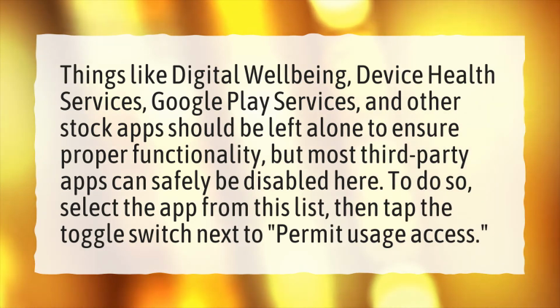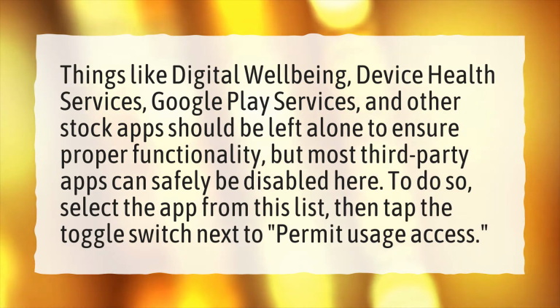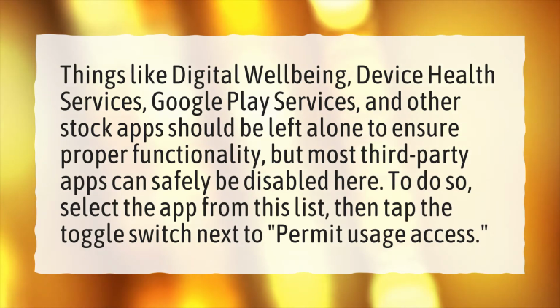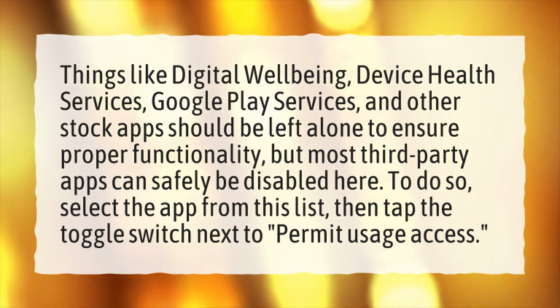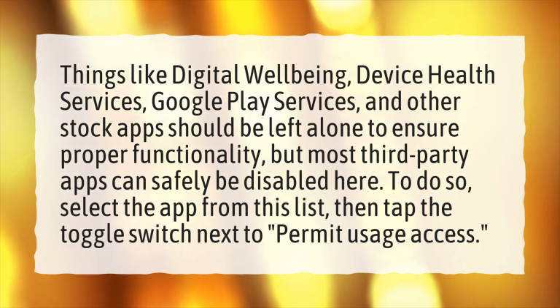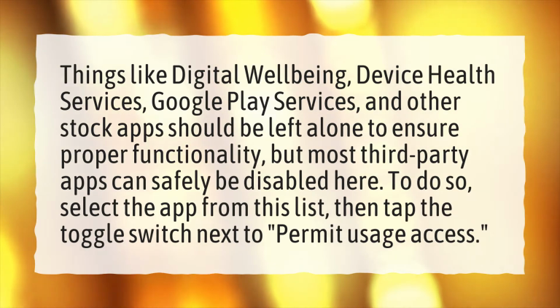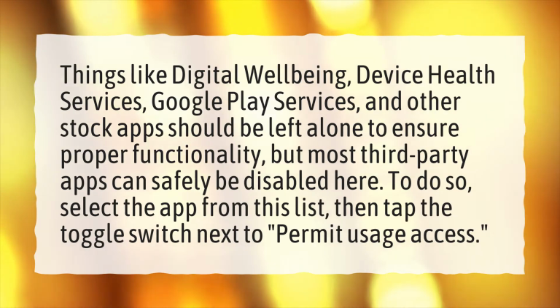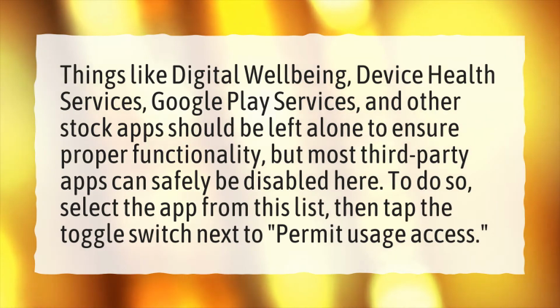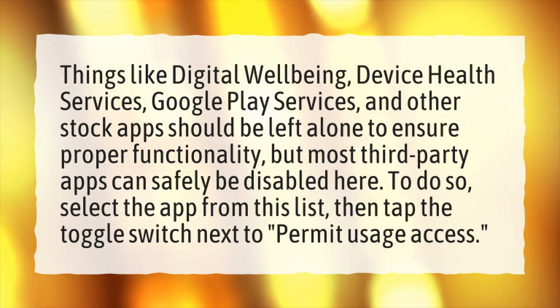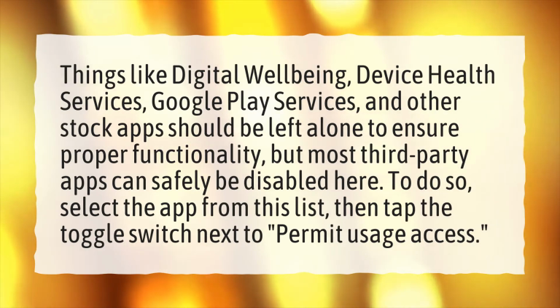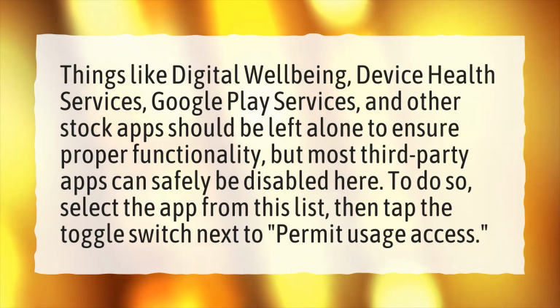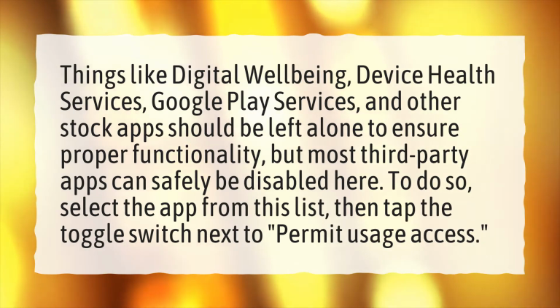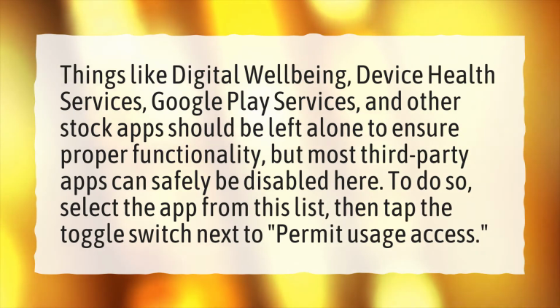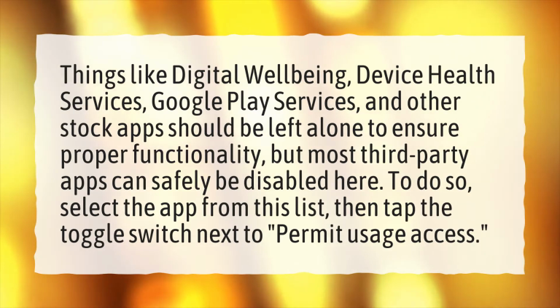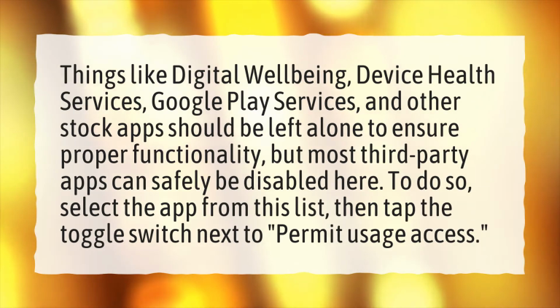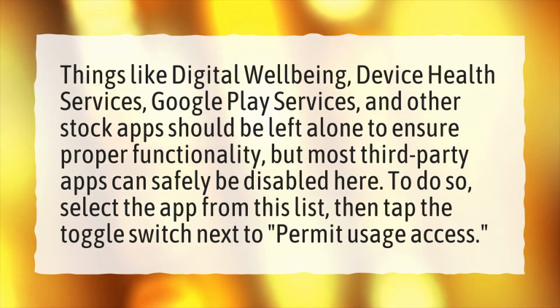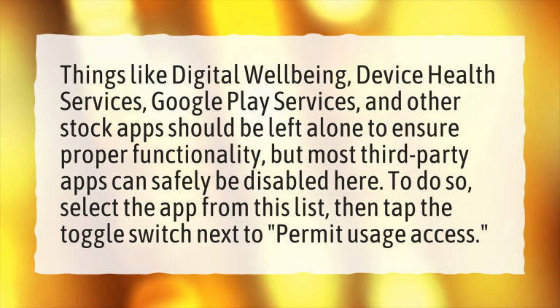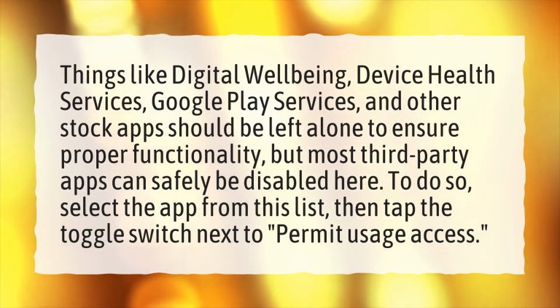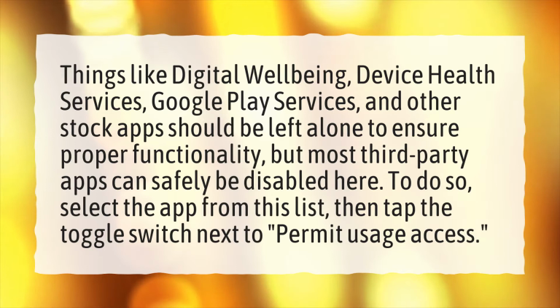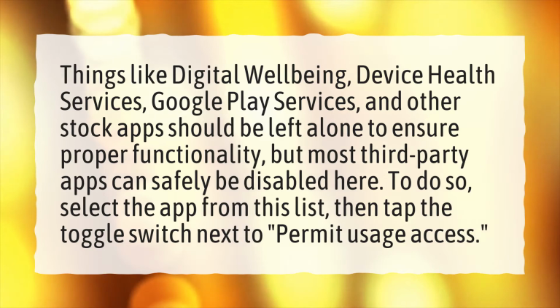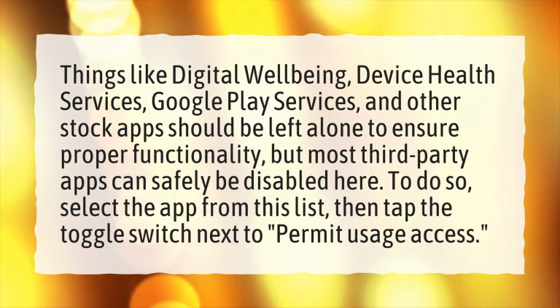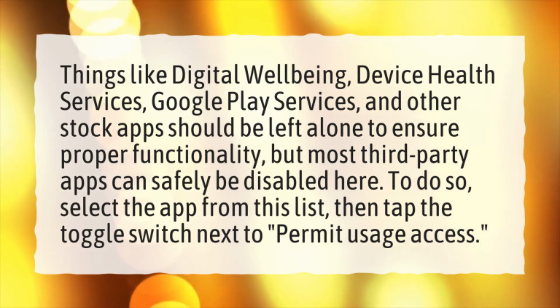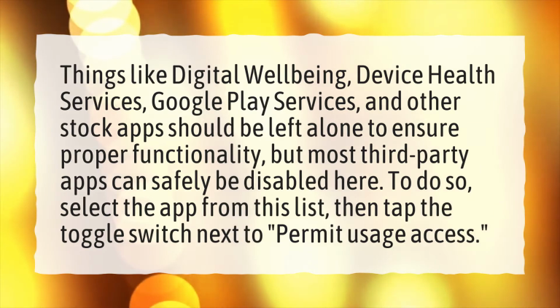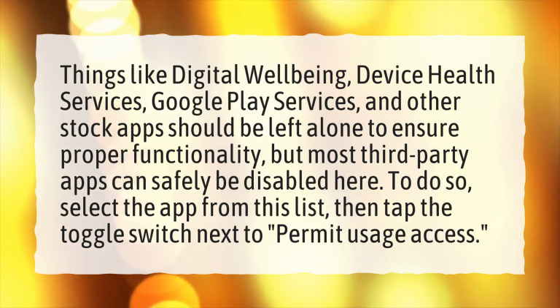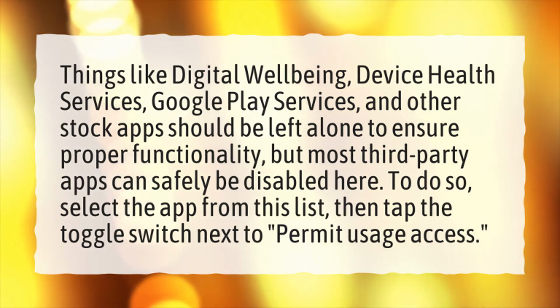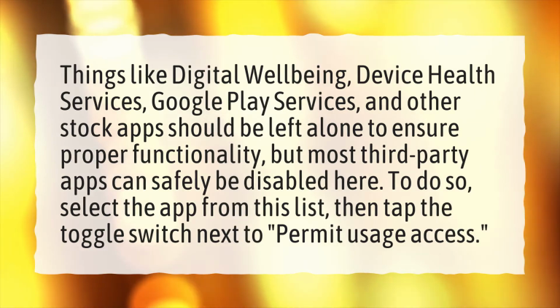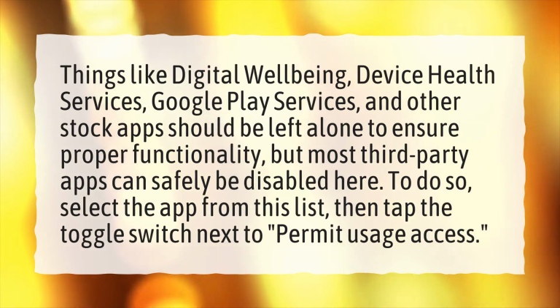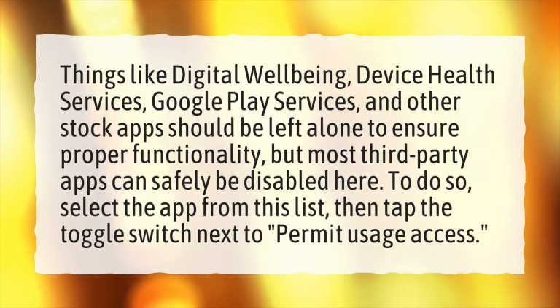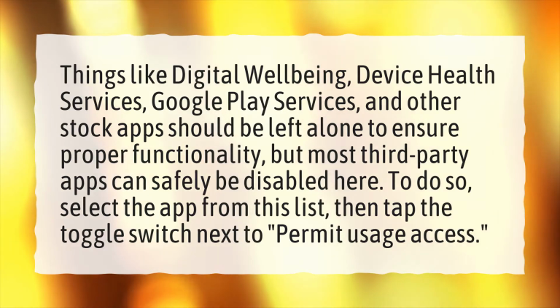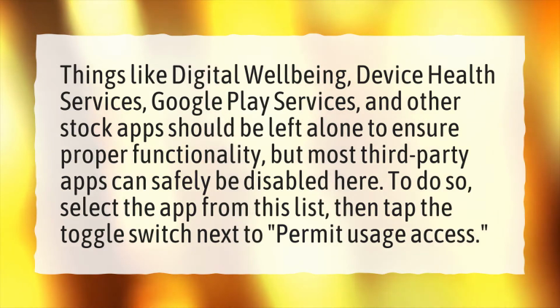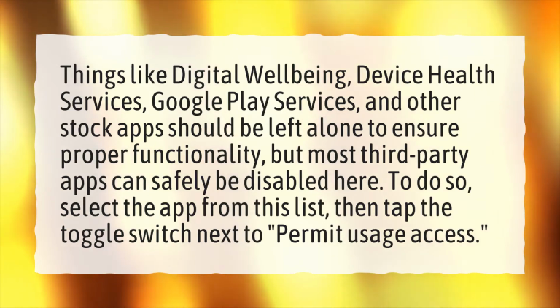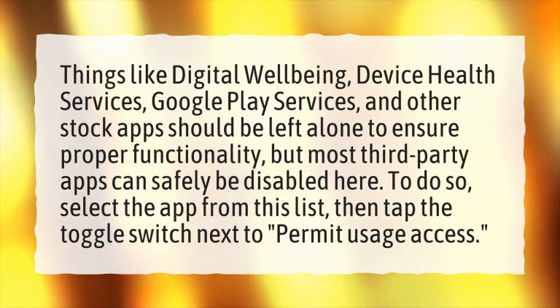To do so, select the app from this list, then tap the toggle switch next to 'permit usage access.'